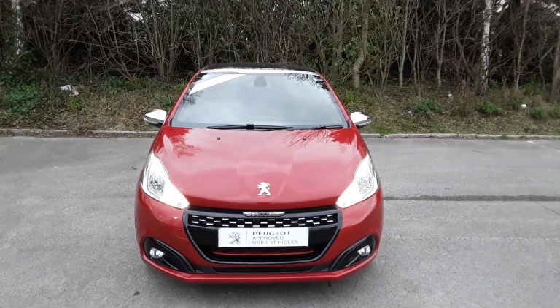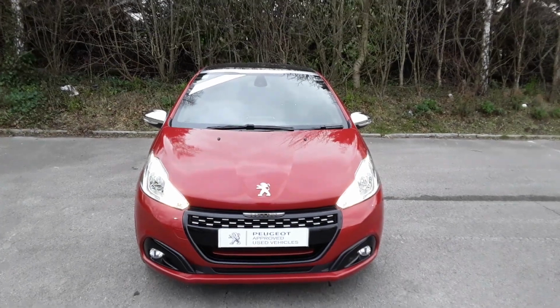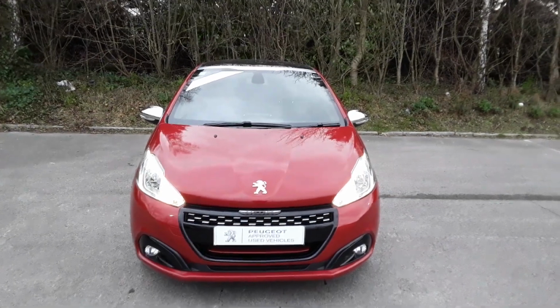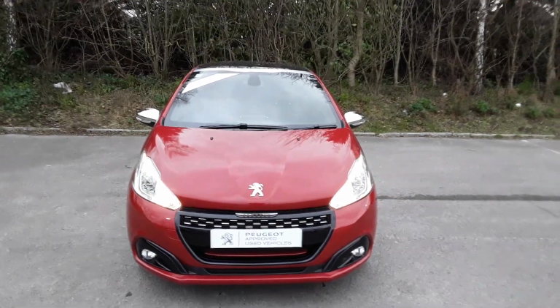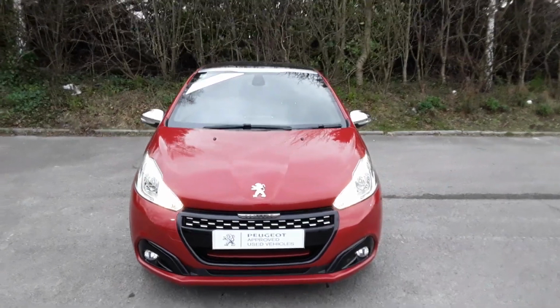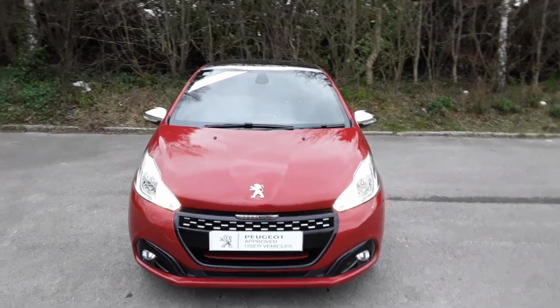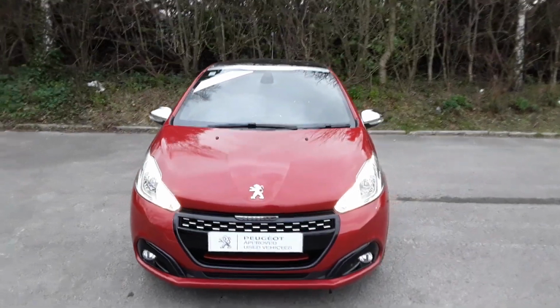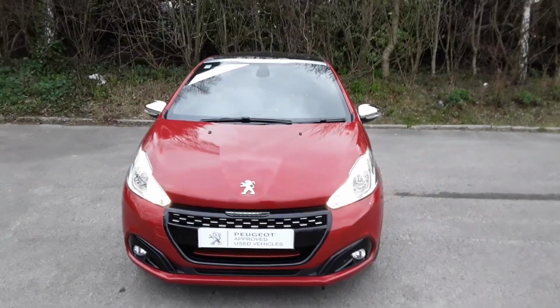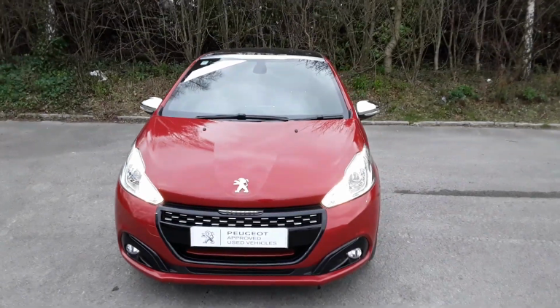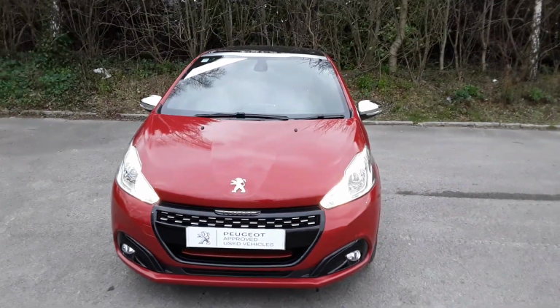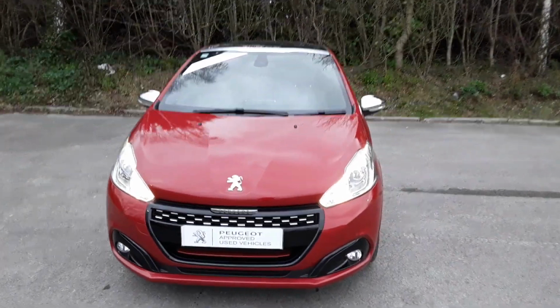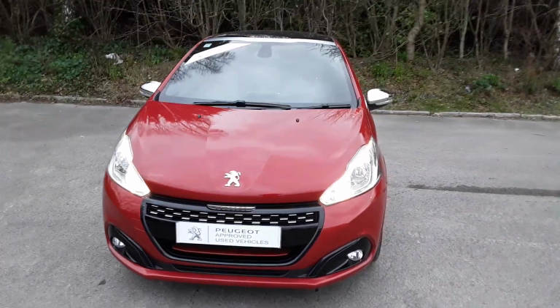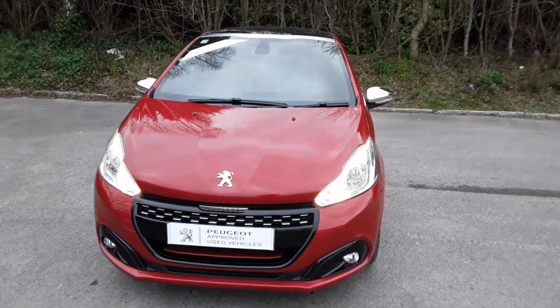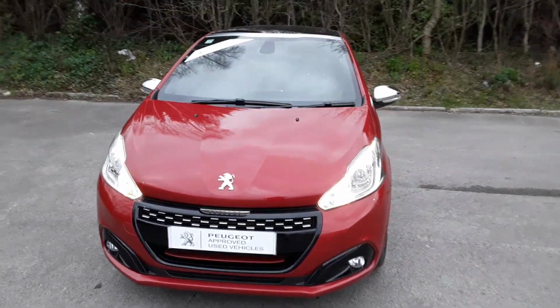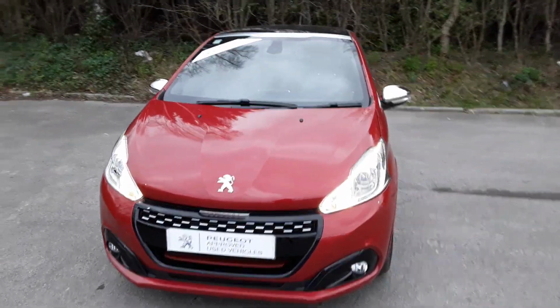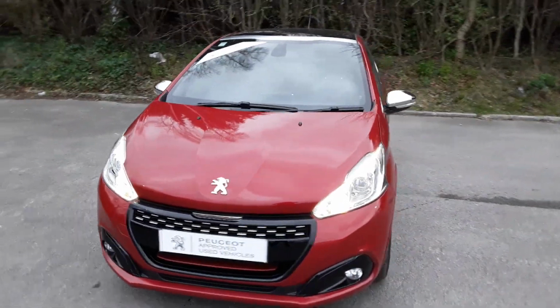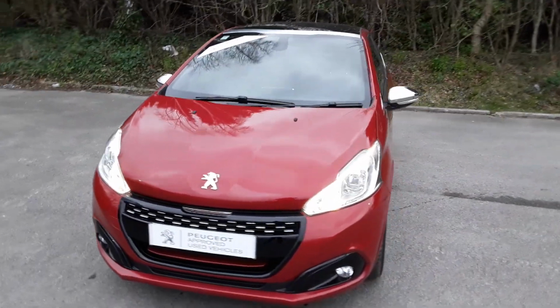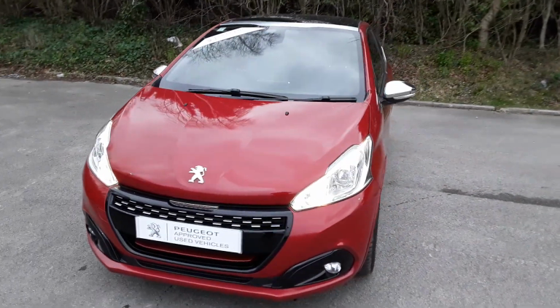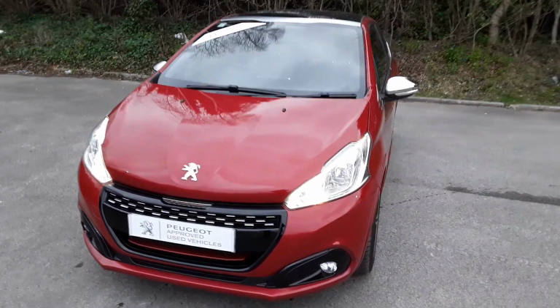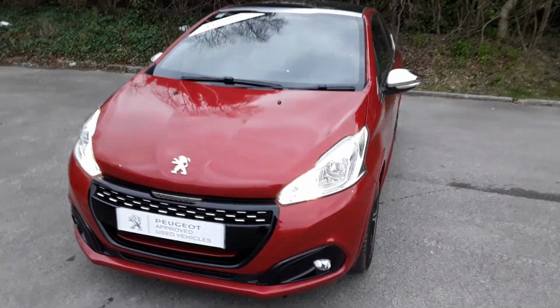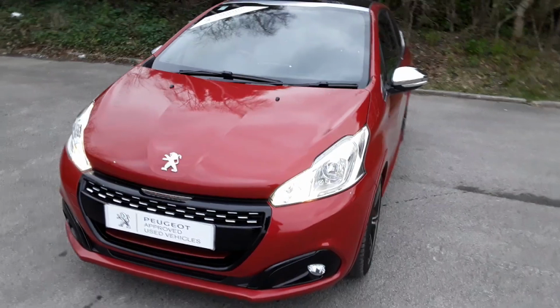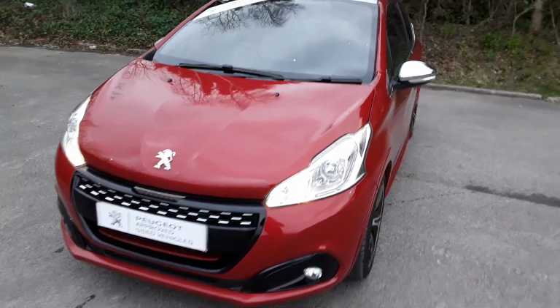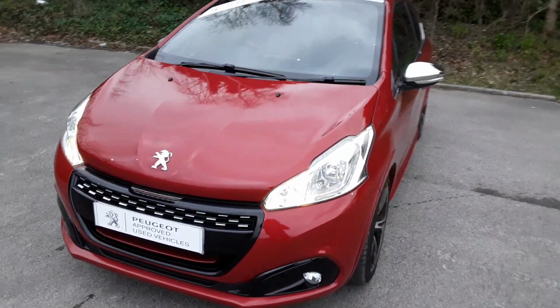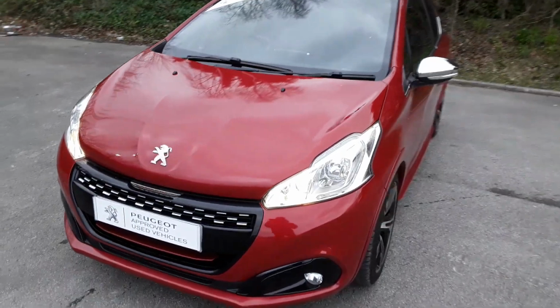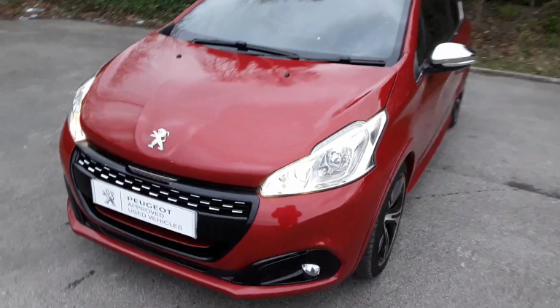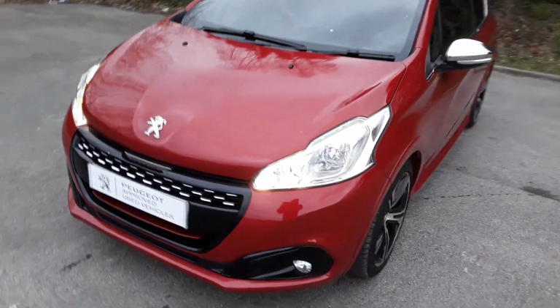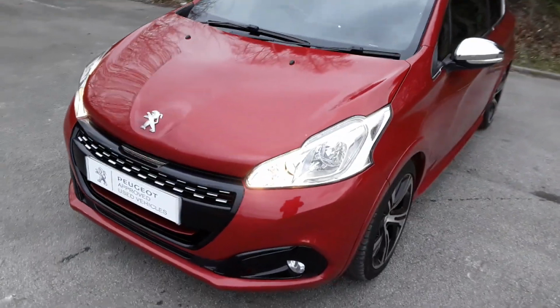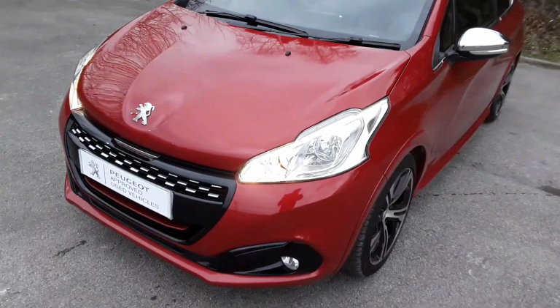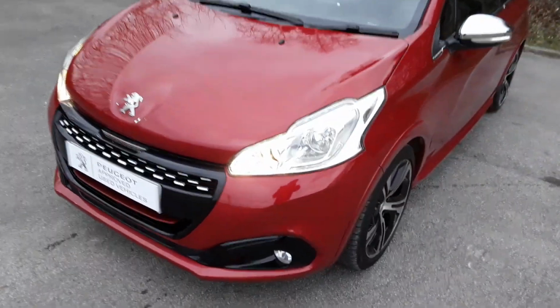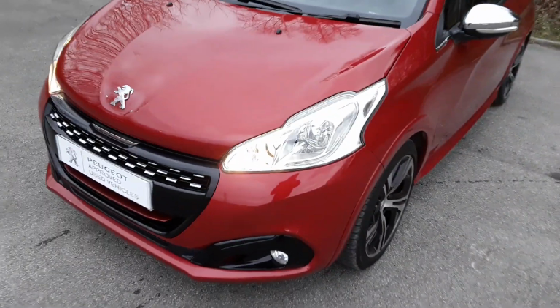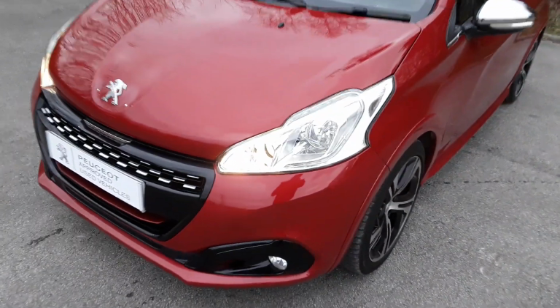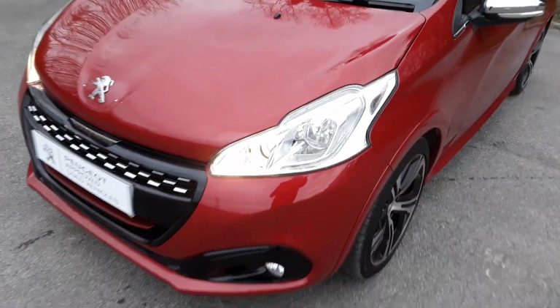Welcome to Pentagon Peugeot at Lincoln Tritton Road. Here we have a 2017 Peugeot 208 GTI.